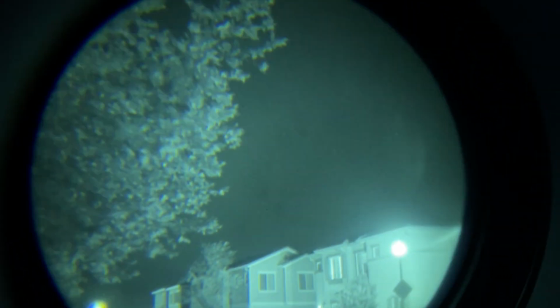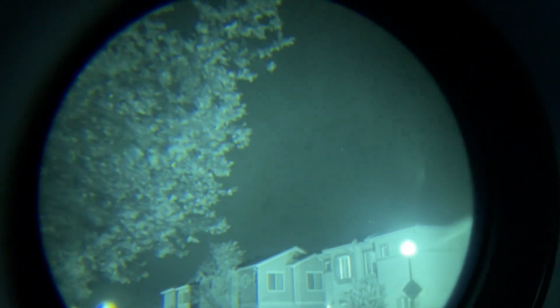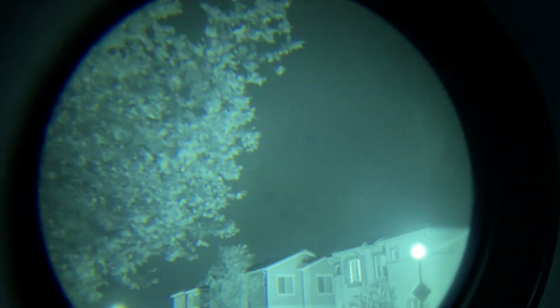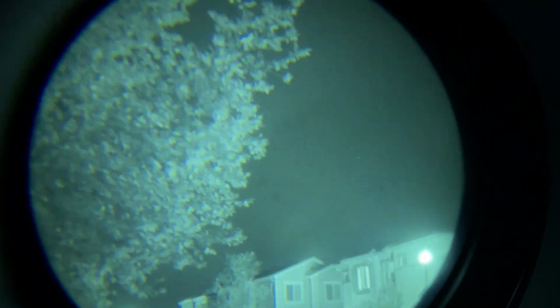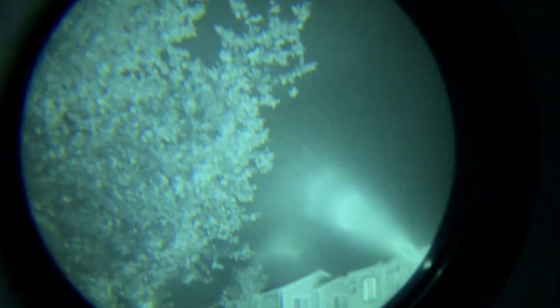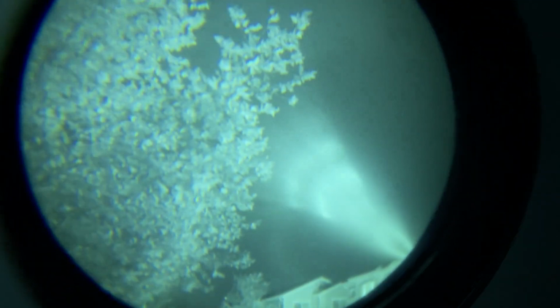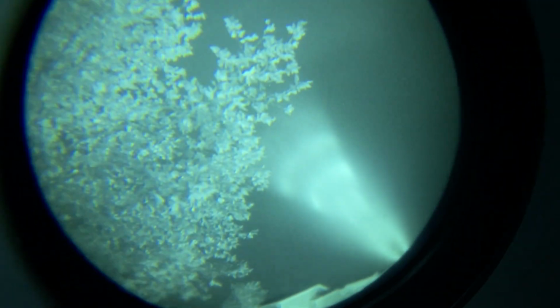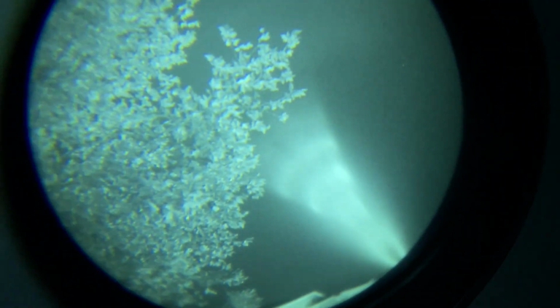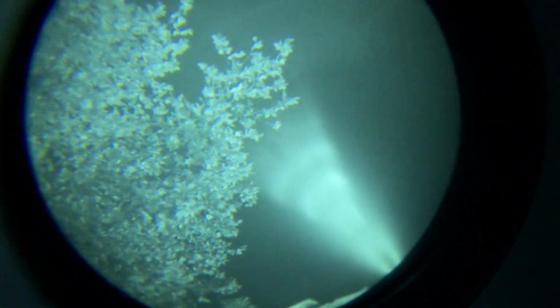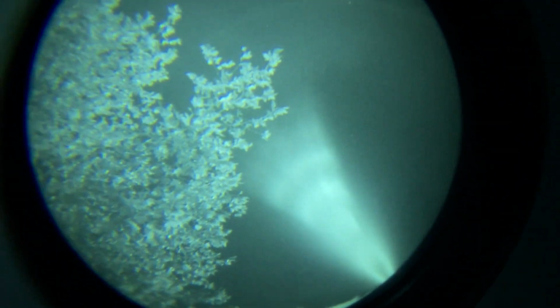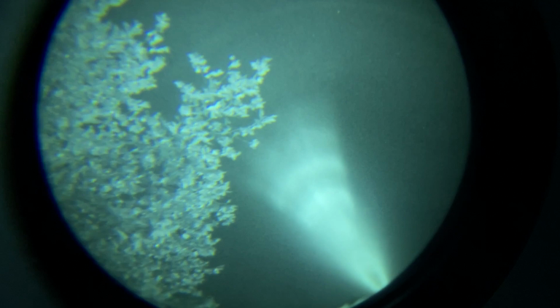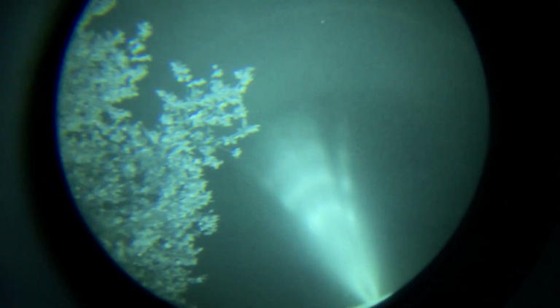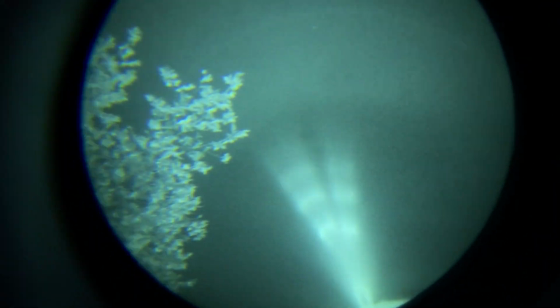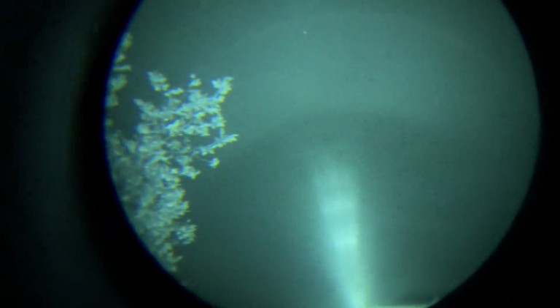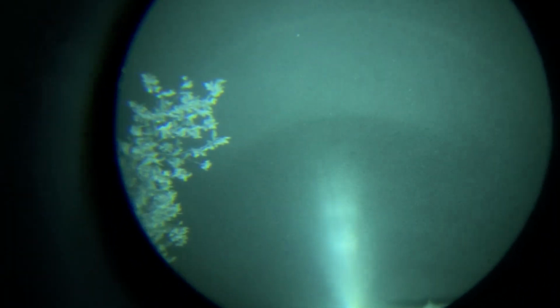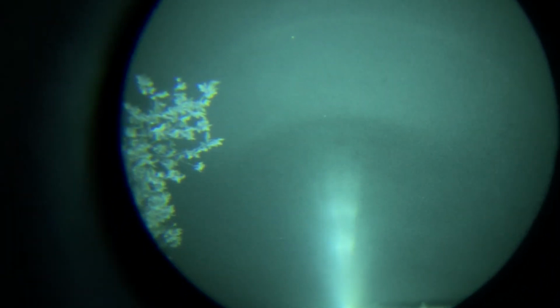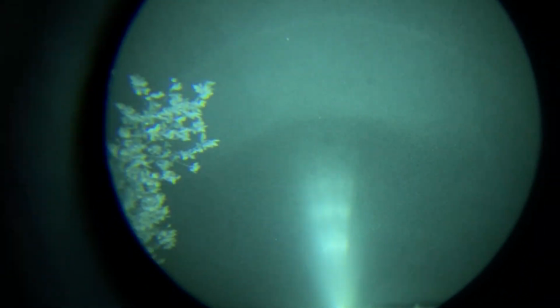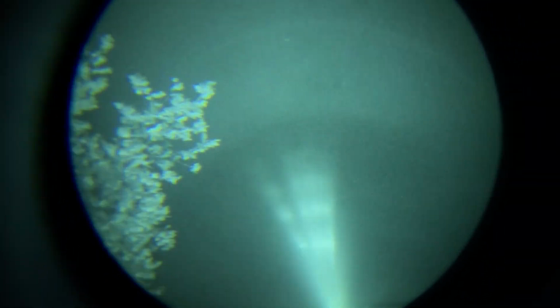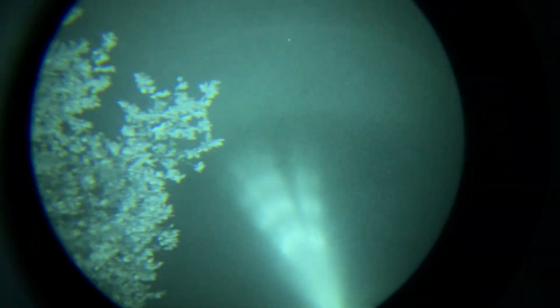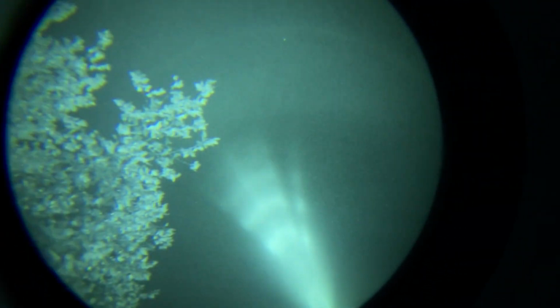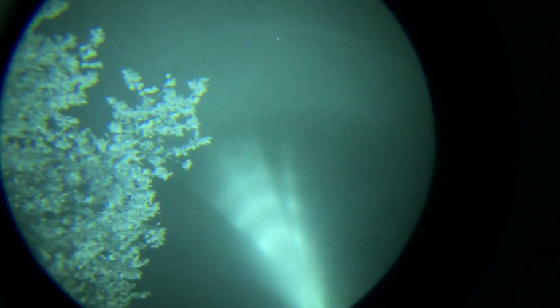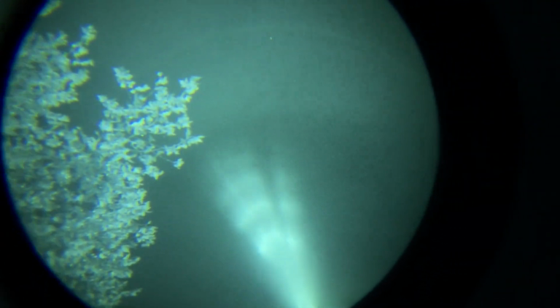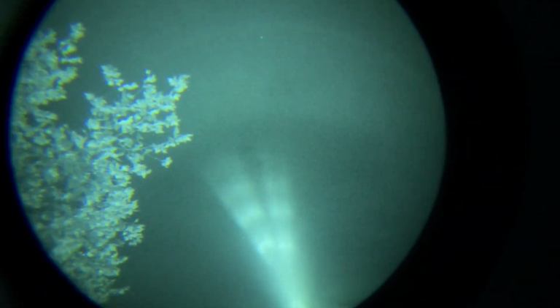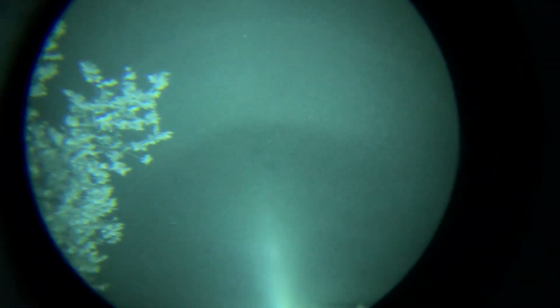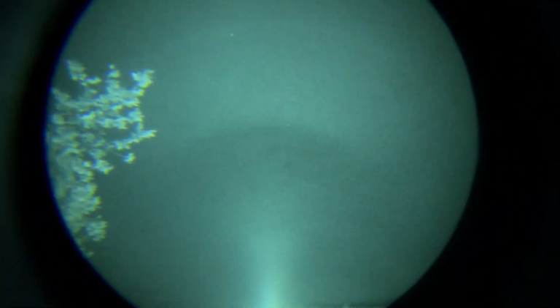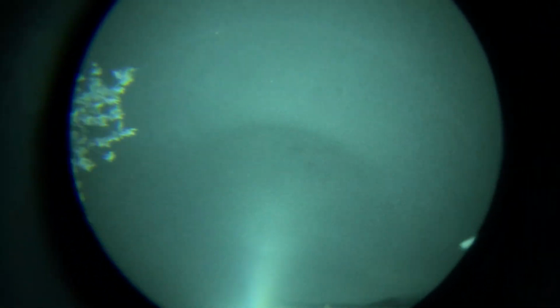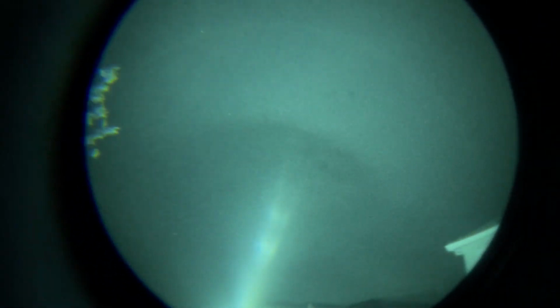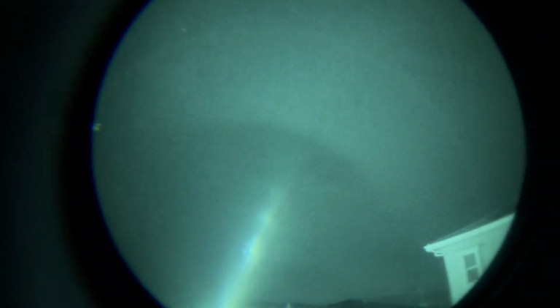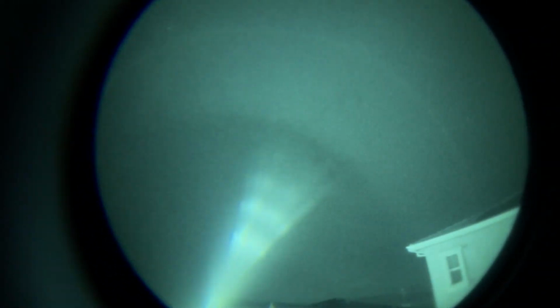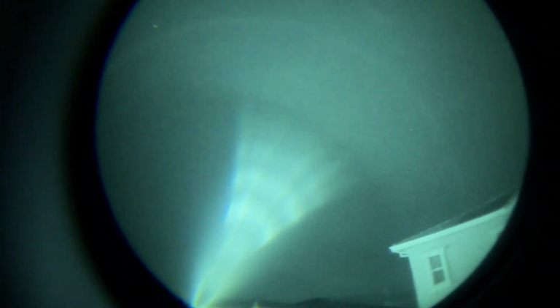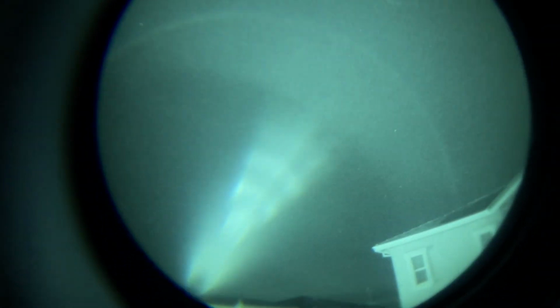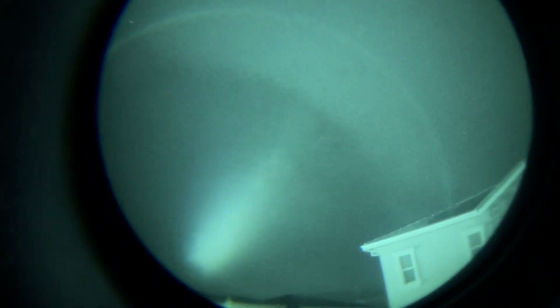This definitely seems like lens flare because it moves when I move the lens around.